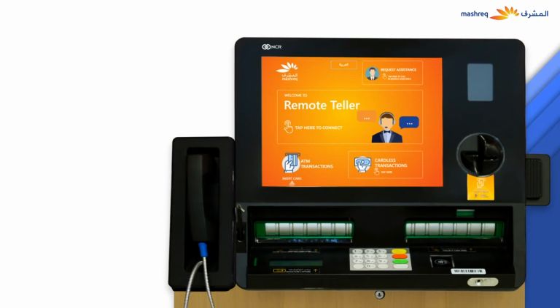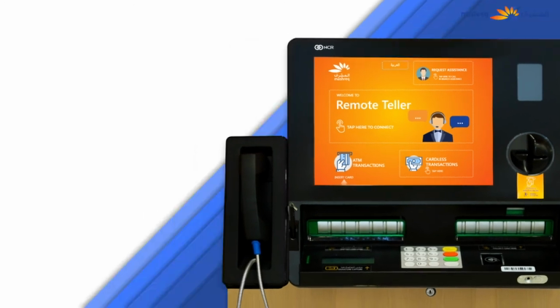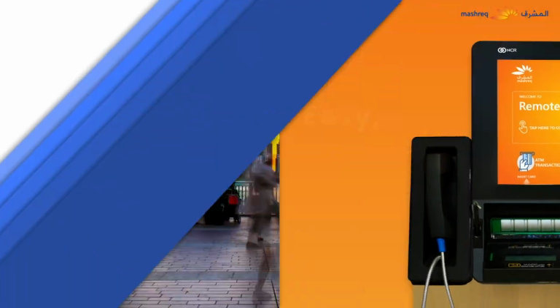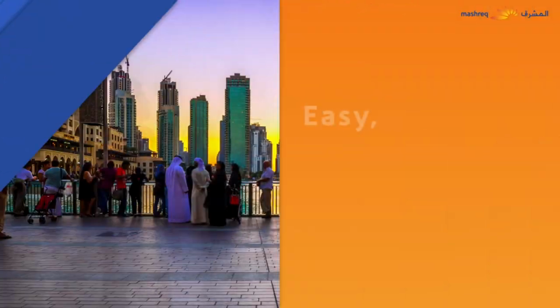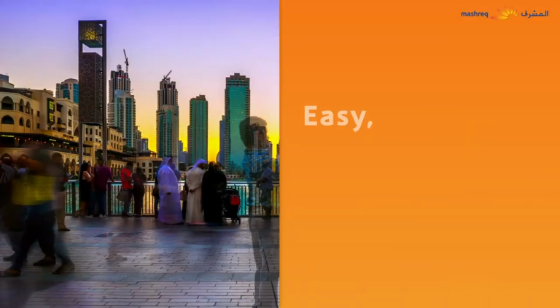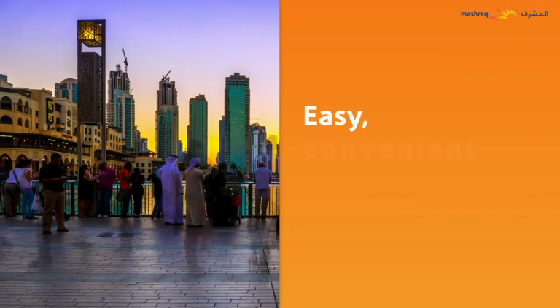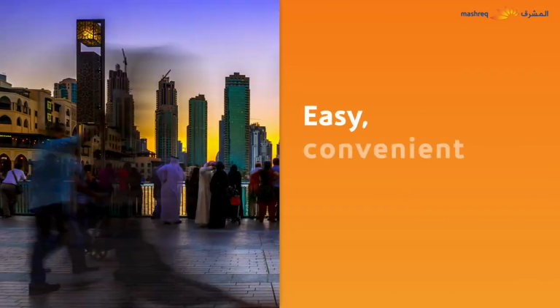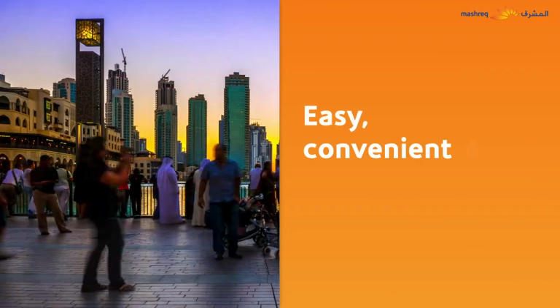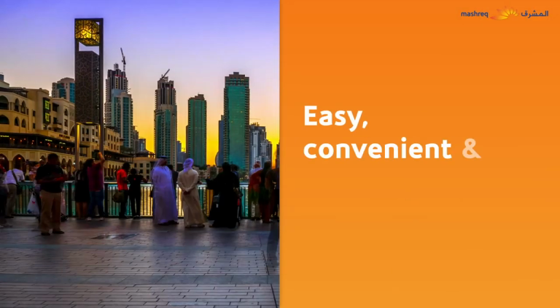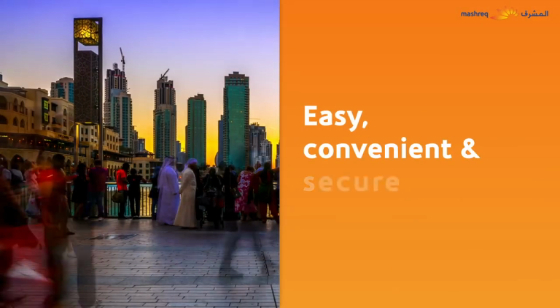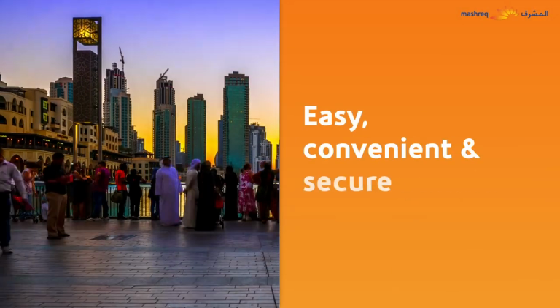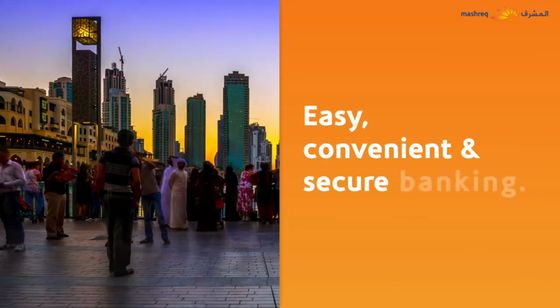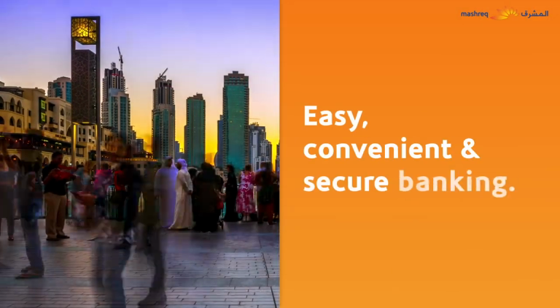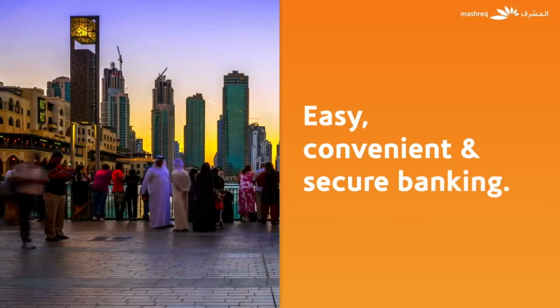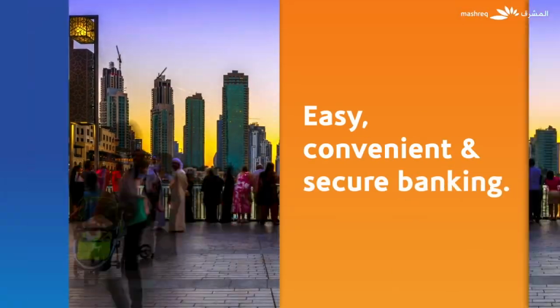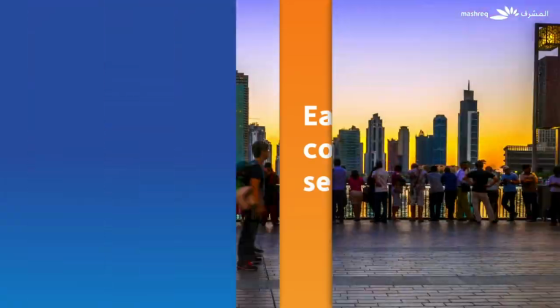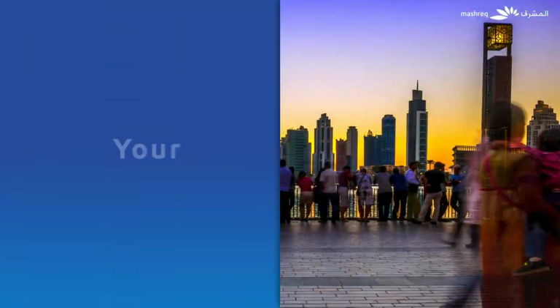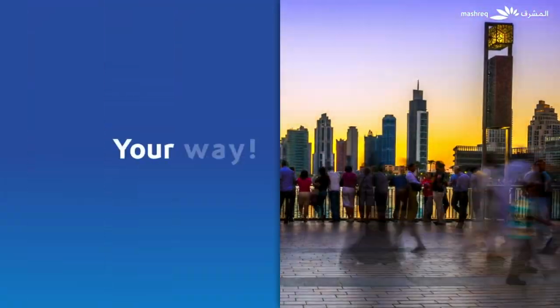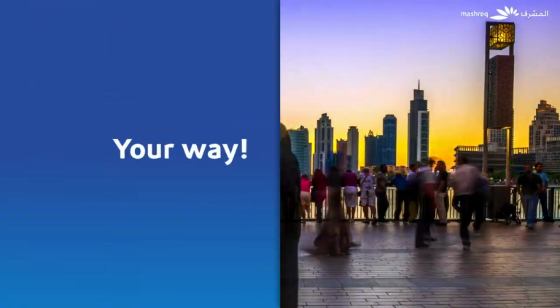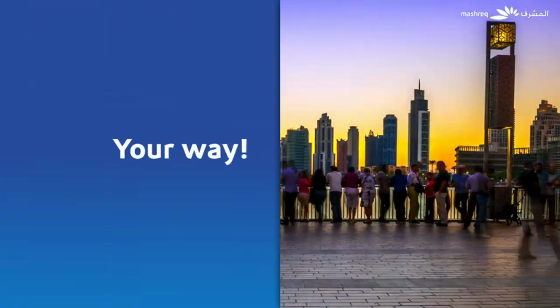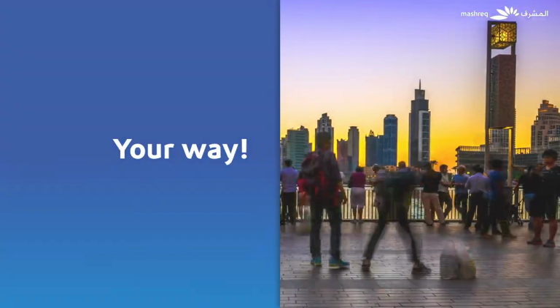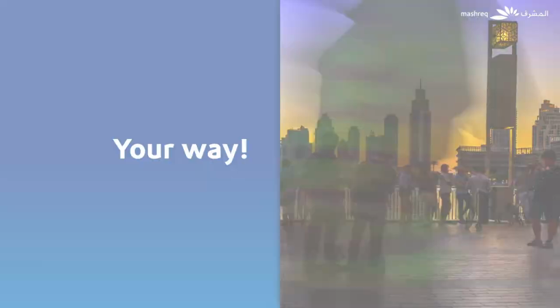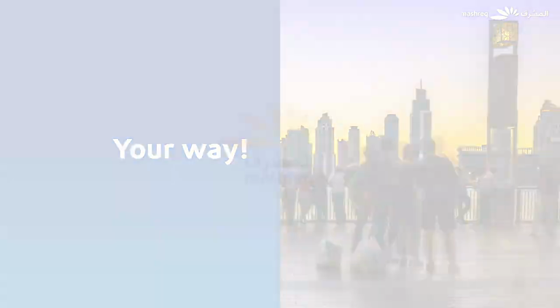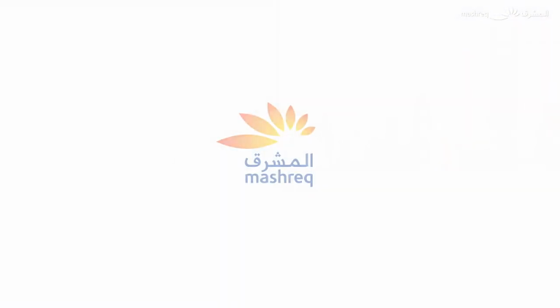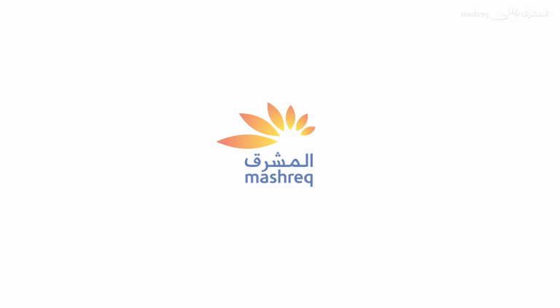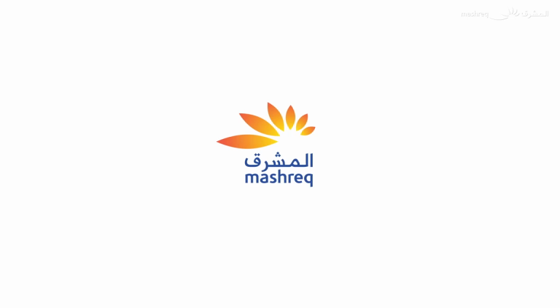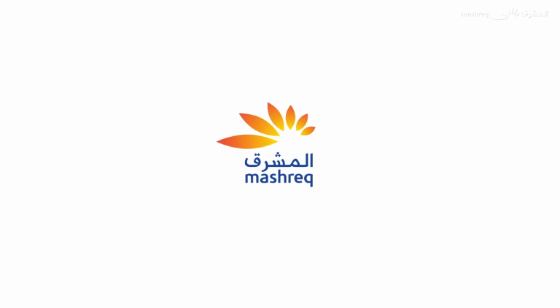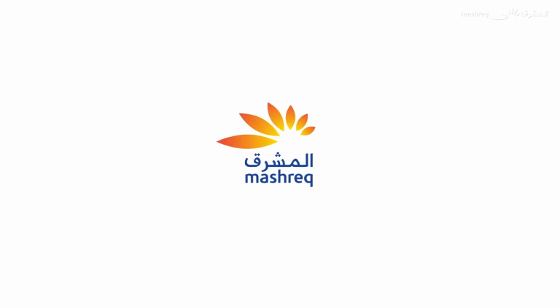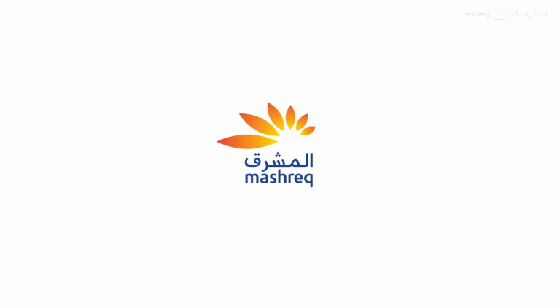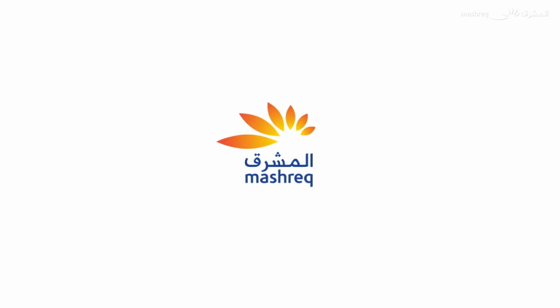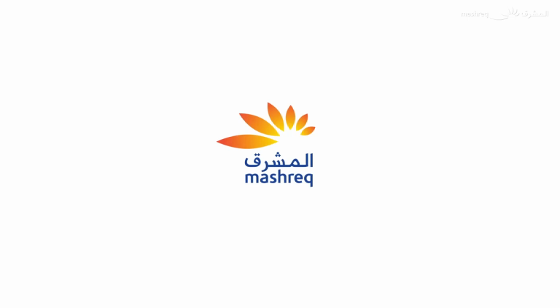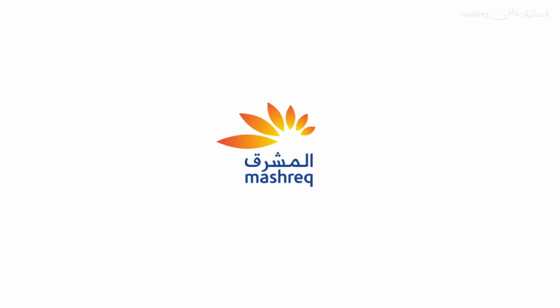Easy, convenient and secure banking. Your way. Mashreq Bank. We make possible.